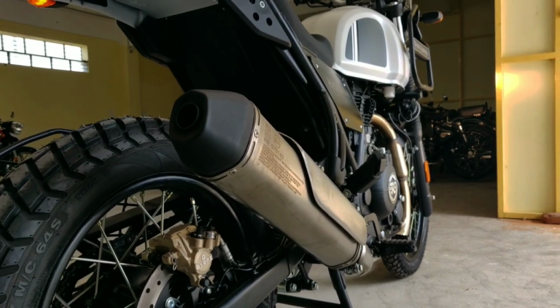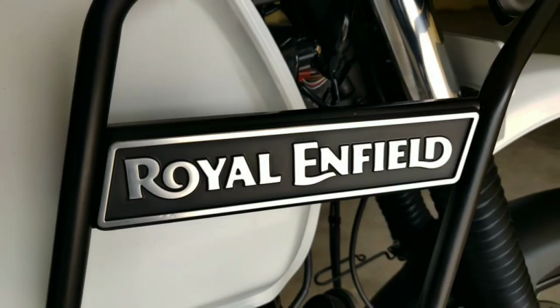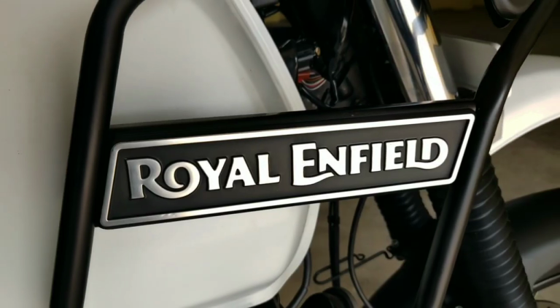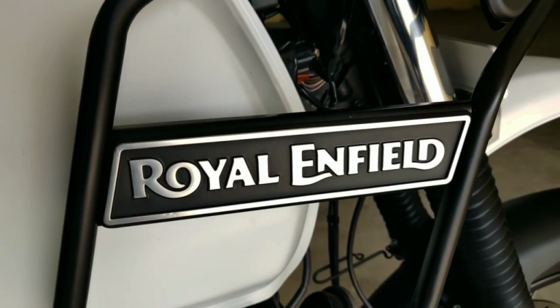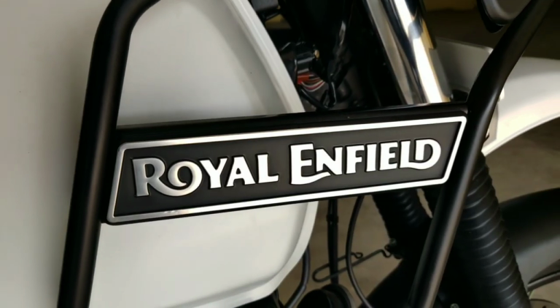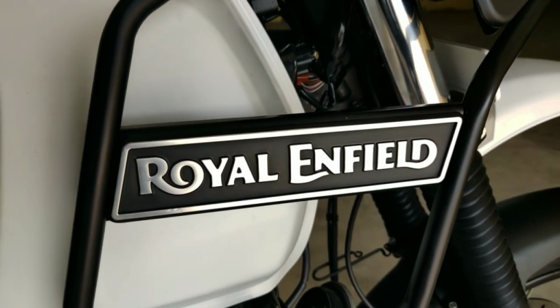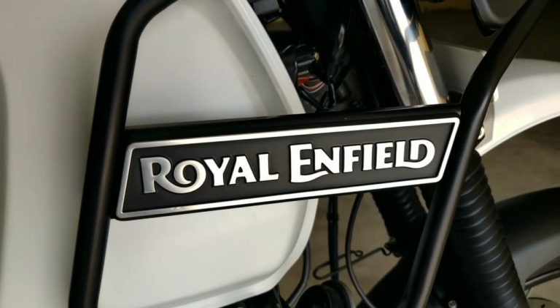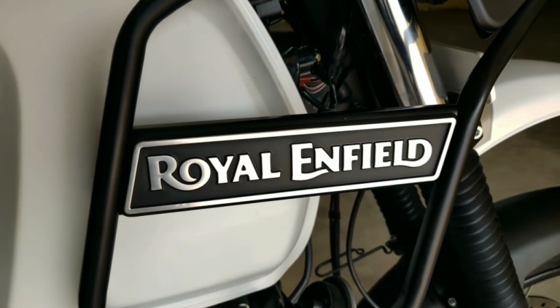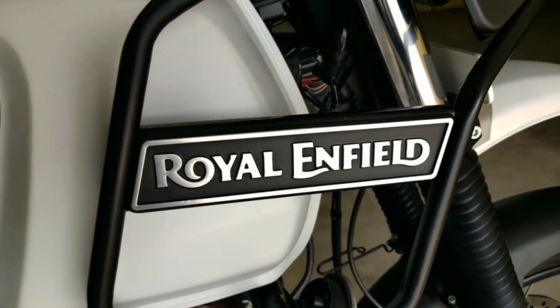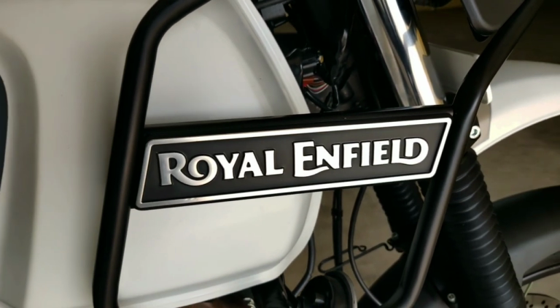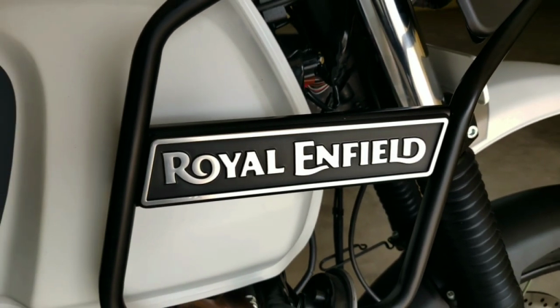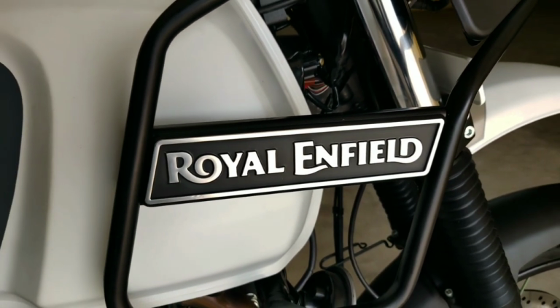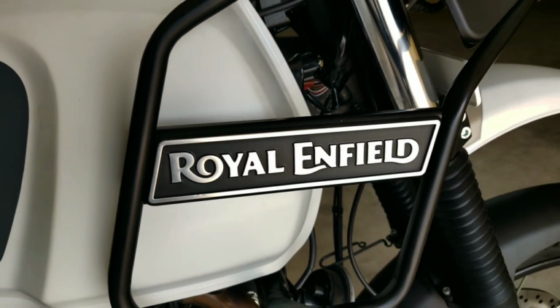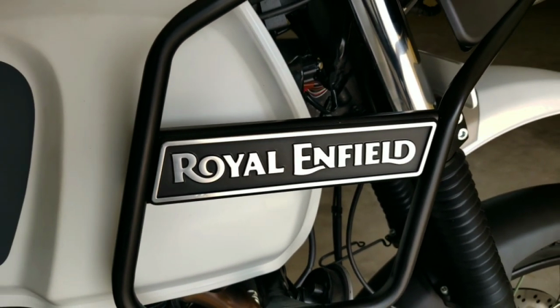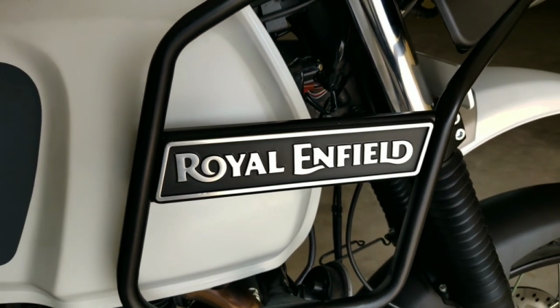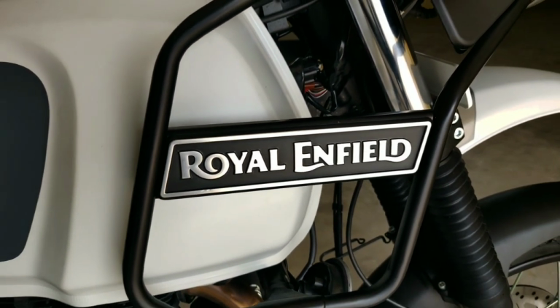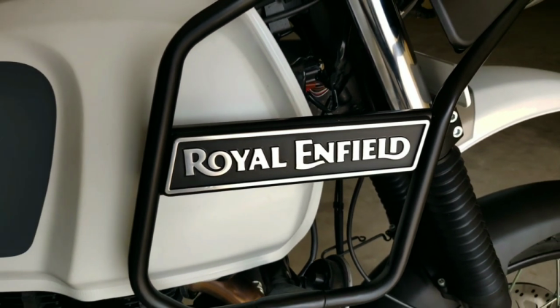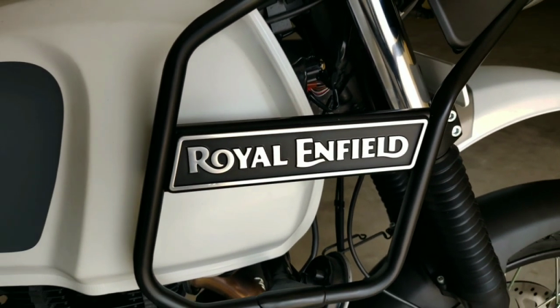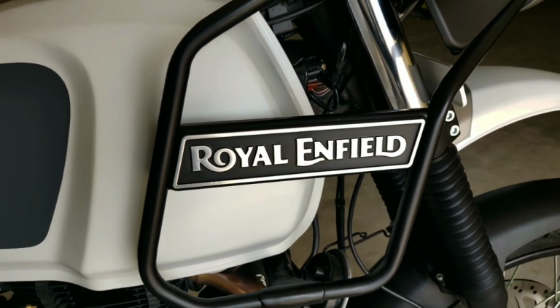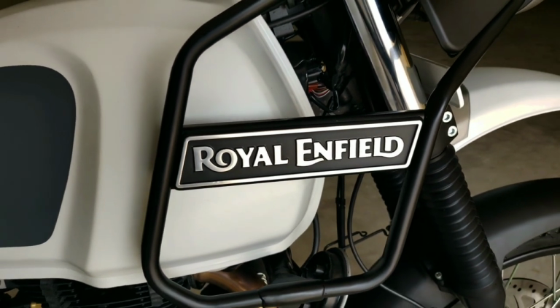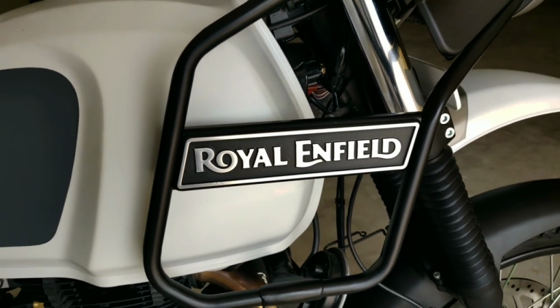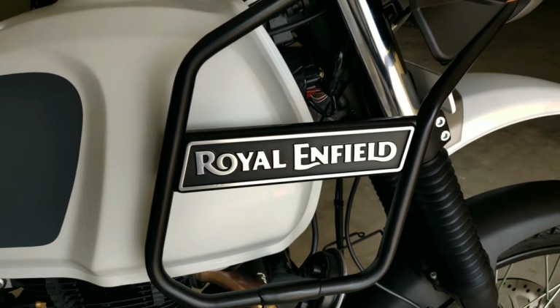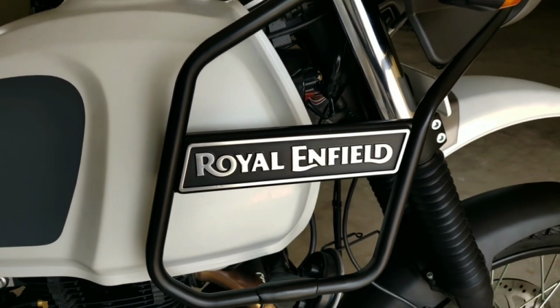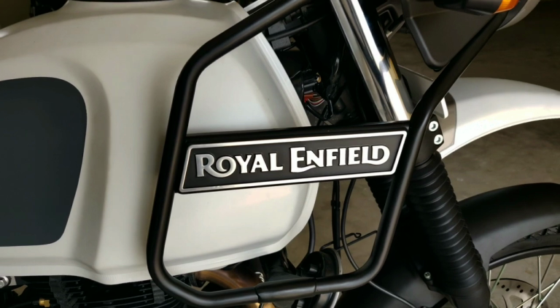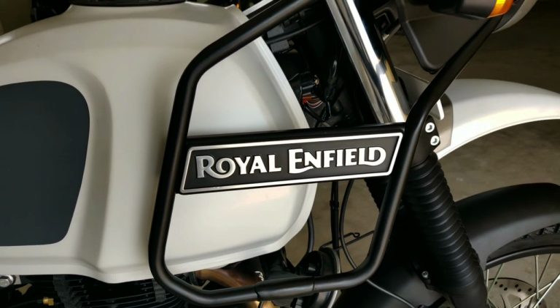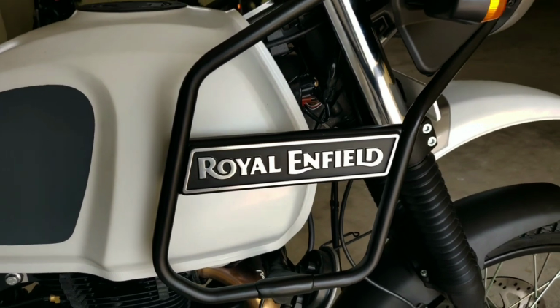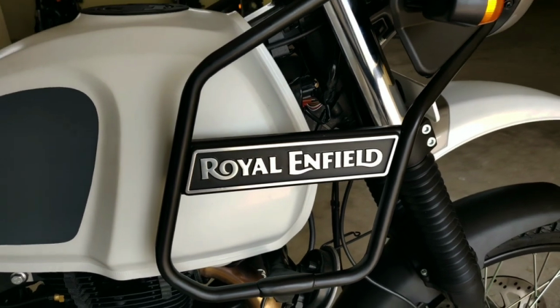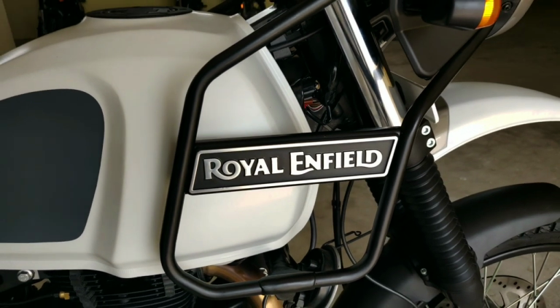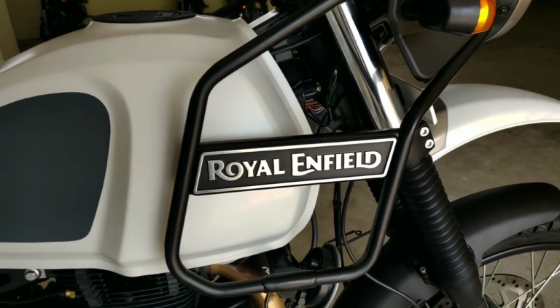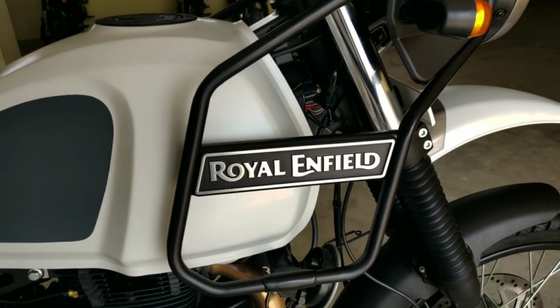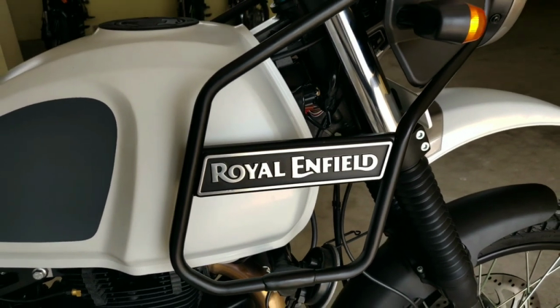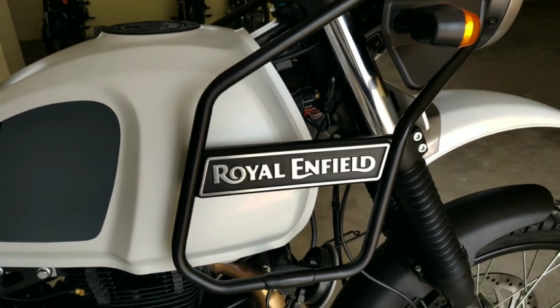Hi guys, how are you? I am Superd. Today we will review the Royal Enfield Imariant BS6 model.